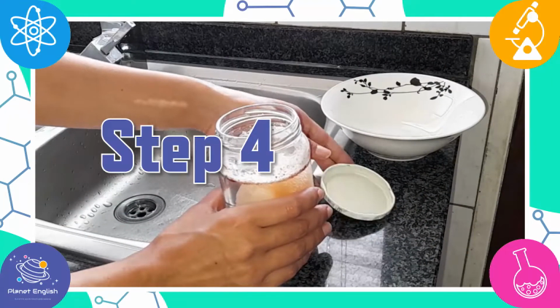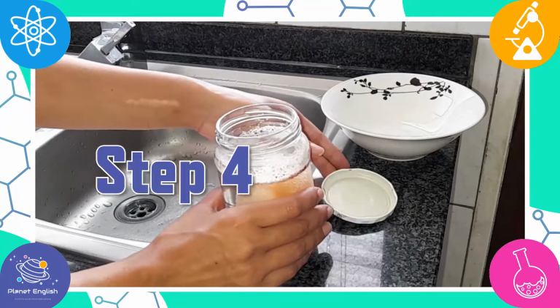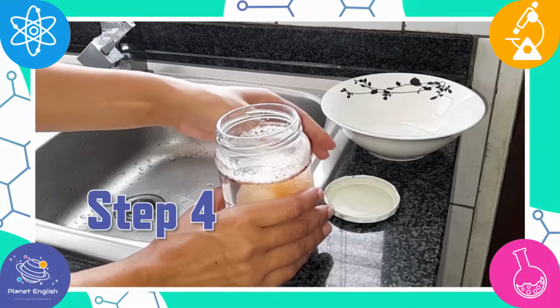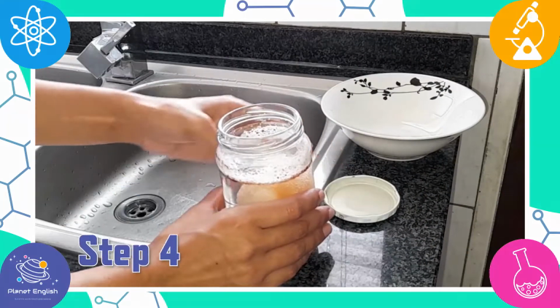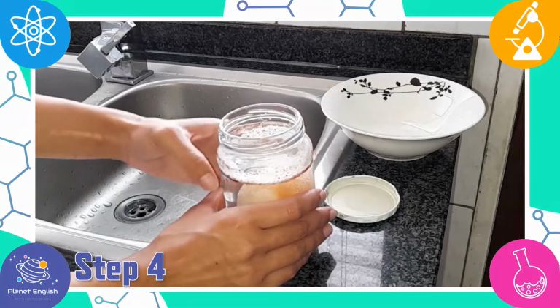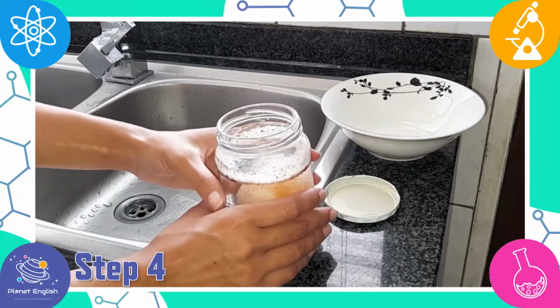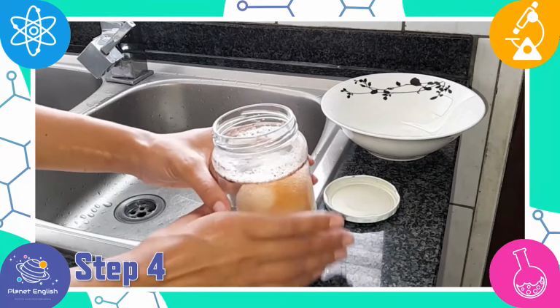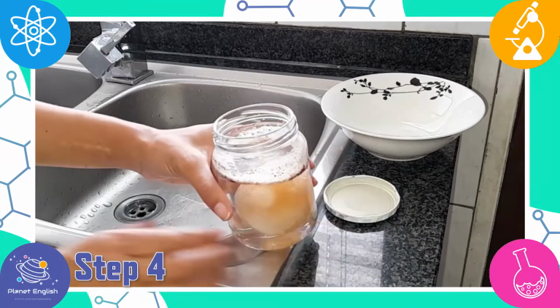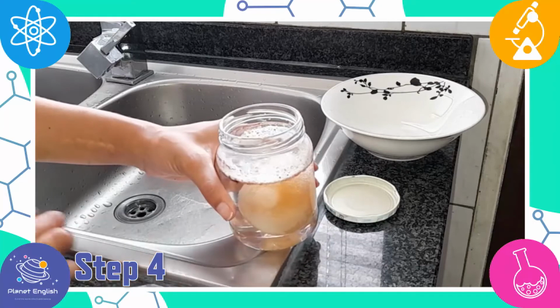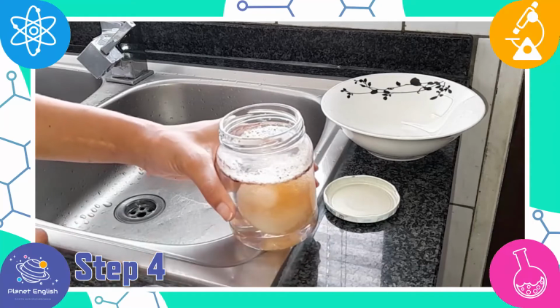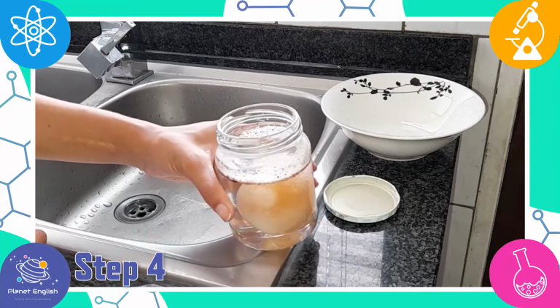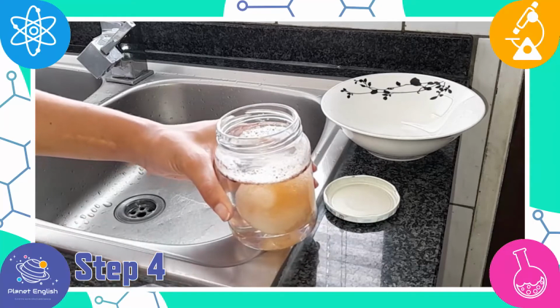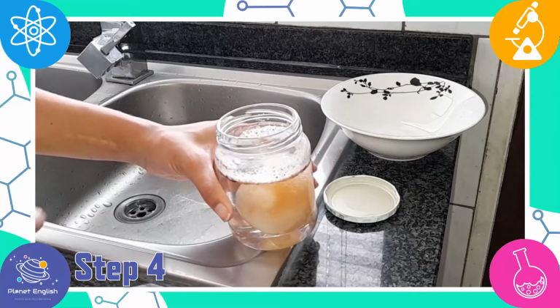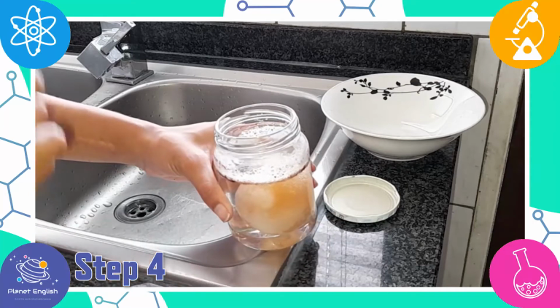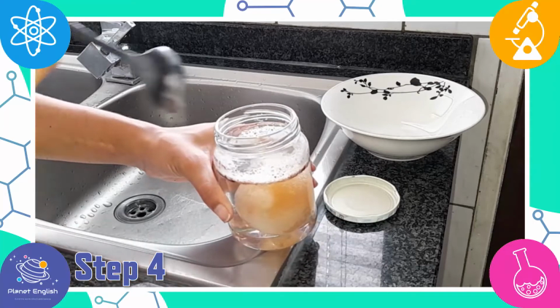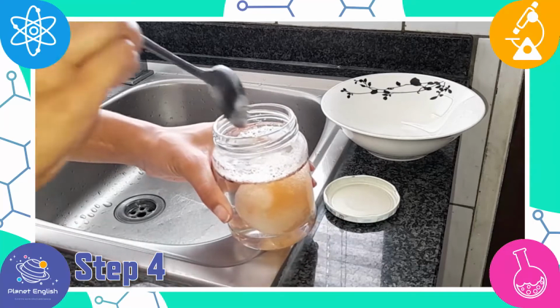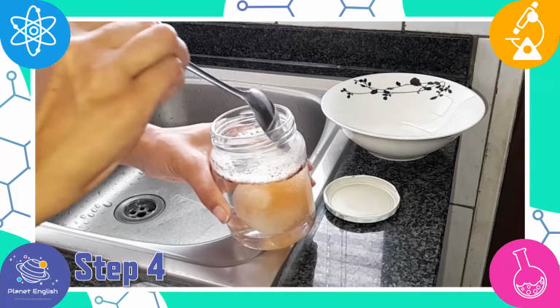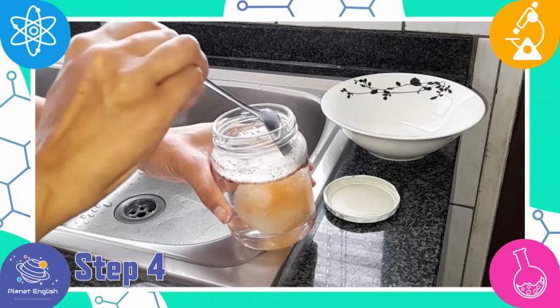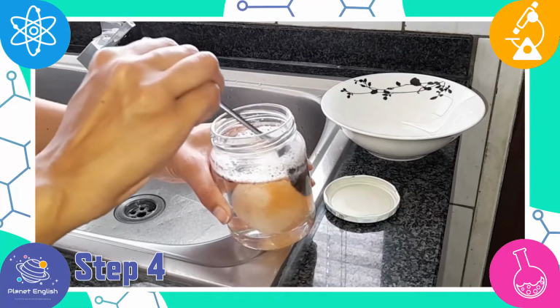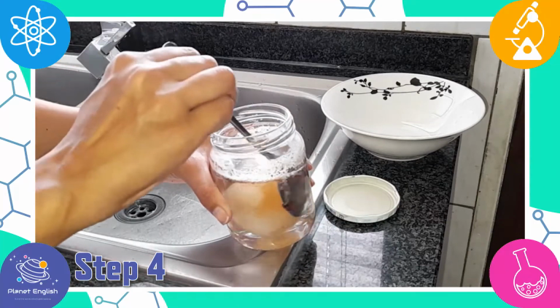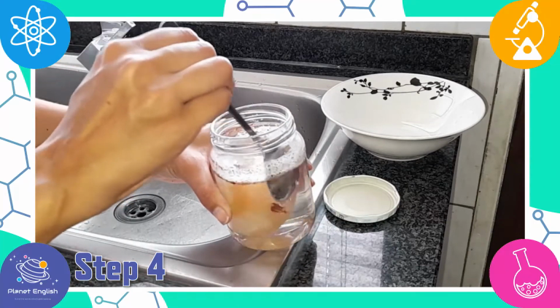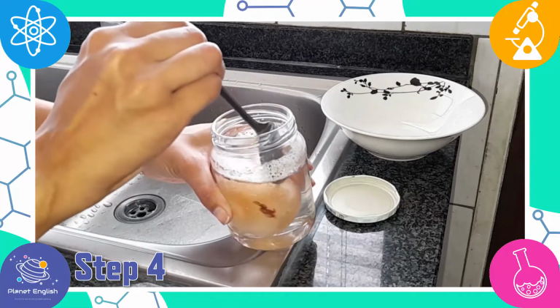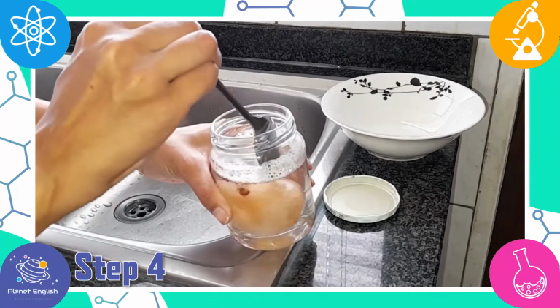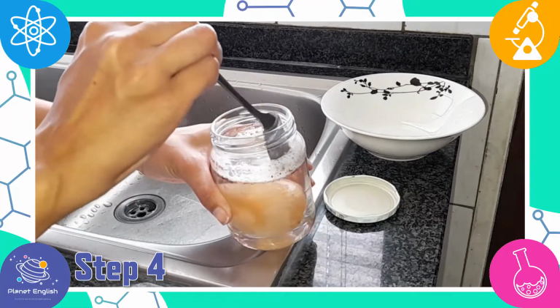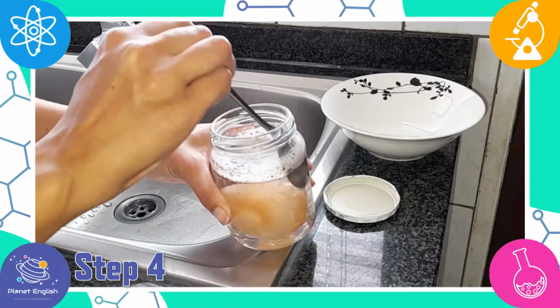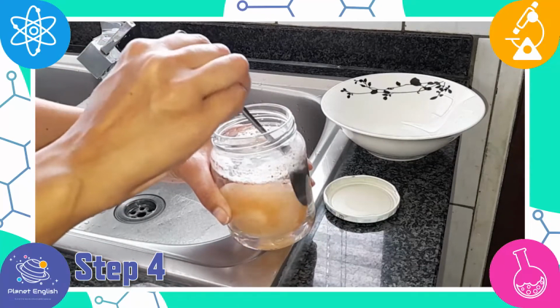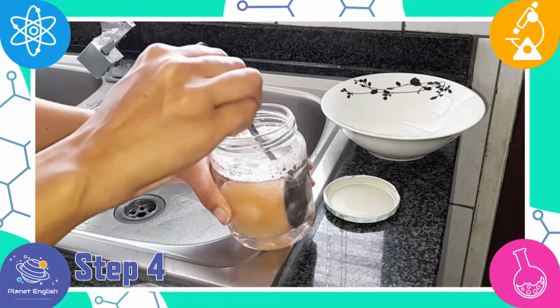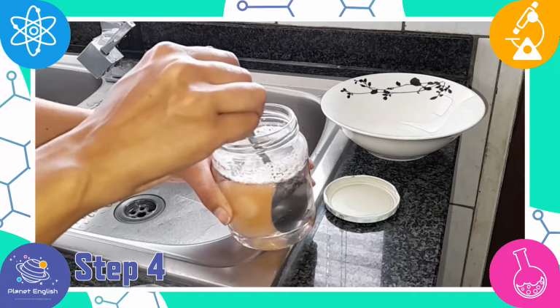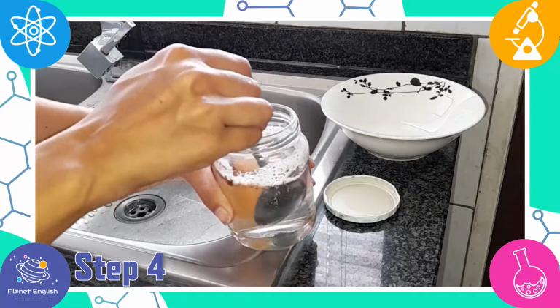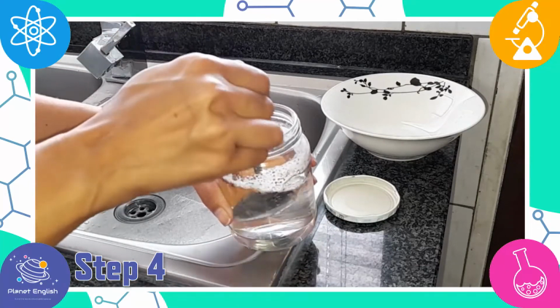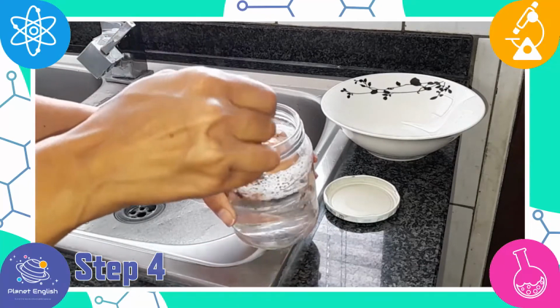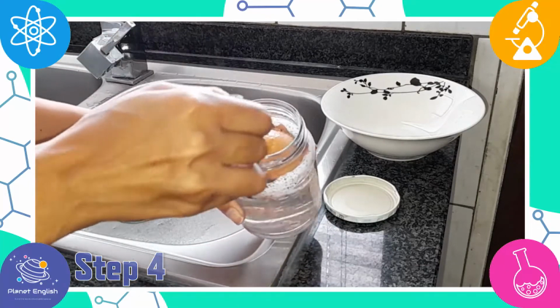Step 4: Remove the egg from the jar and rinse it off in water.